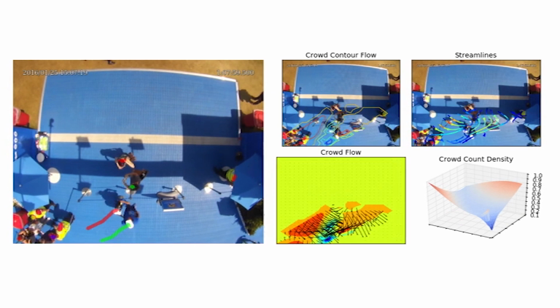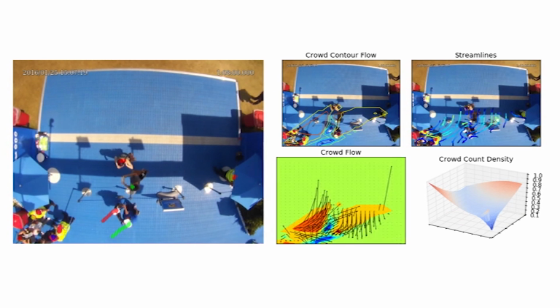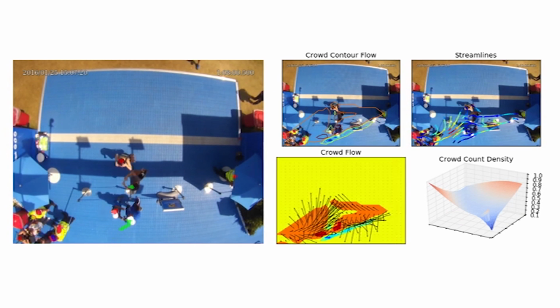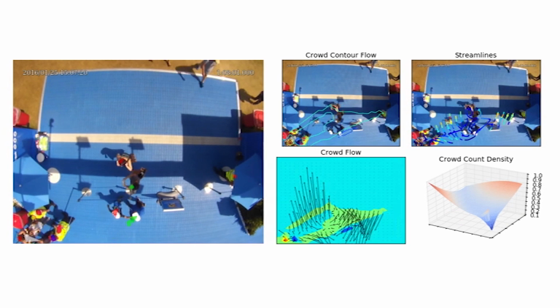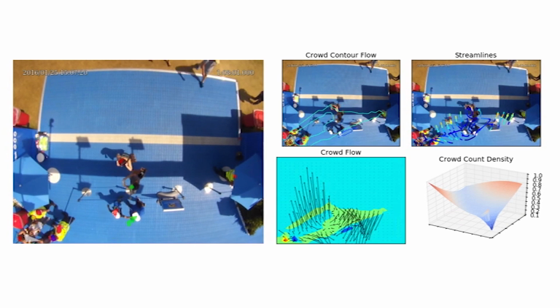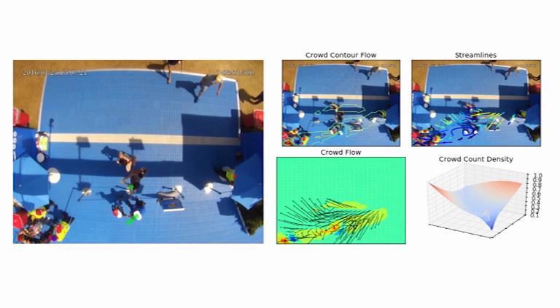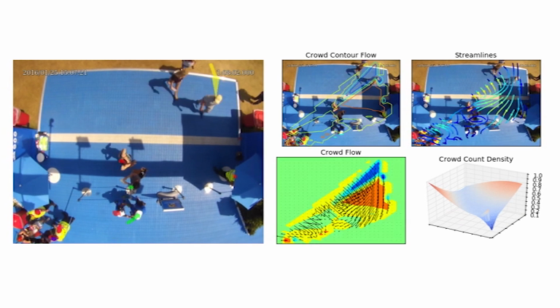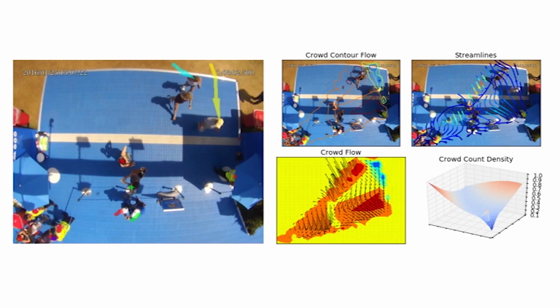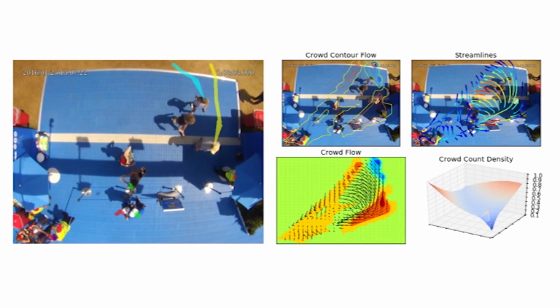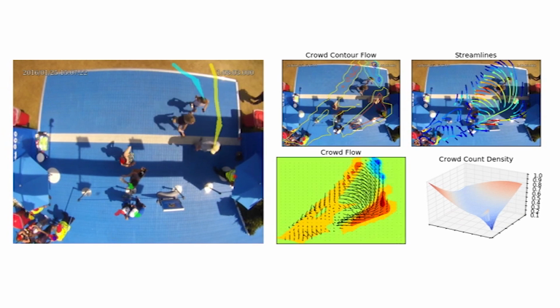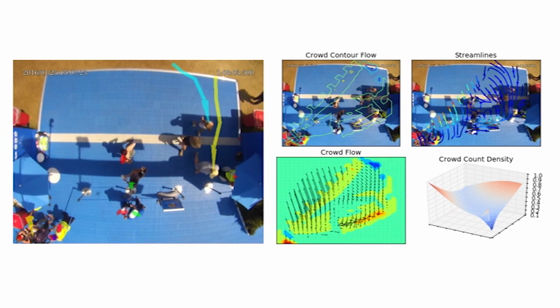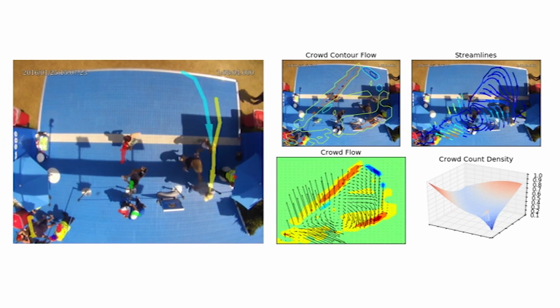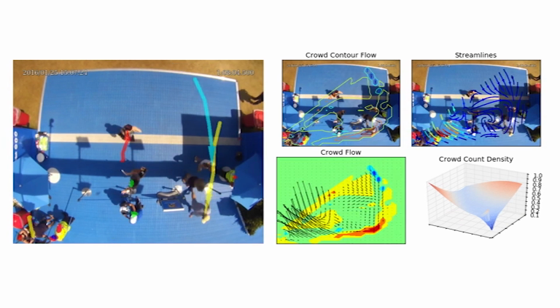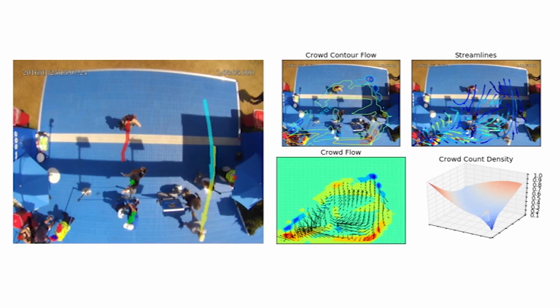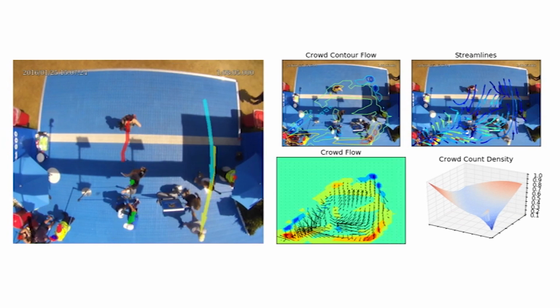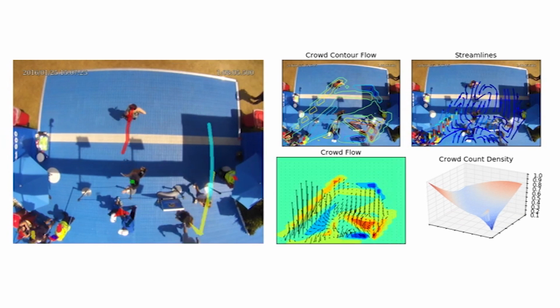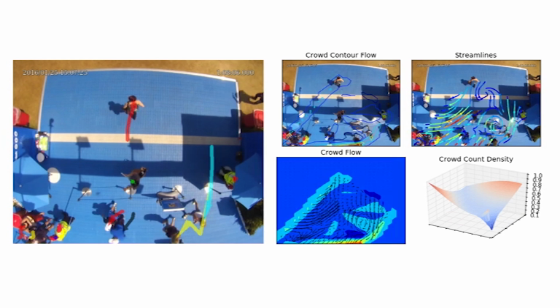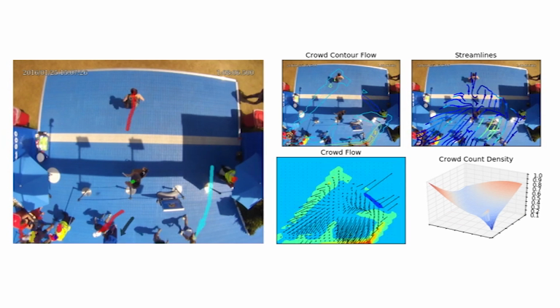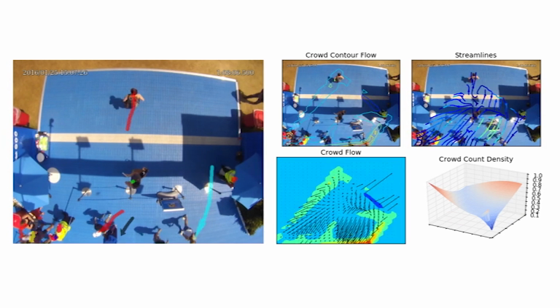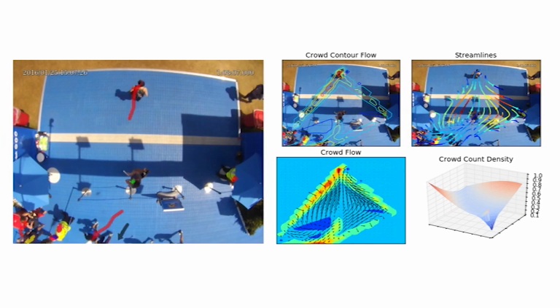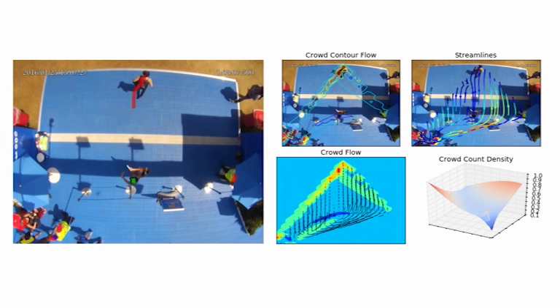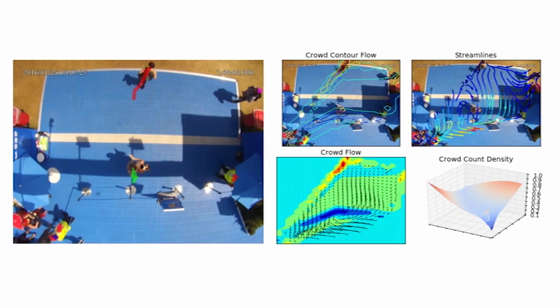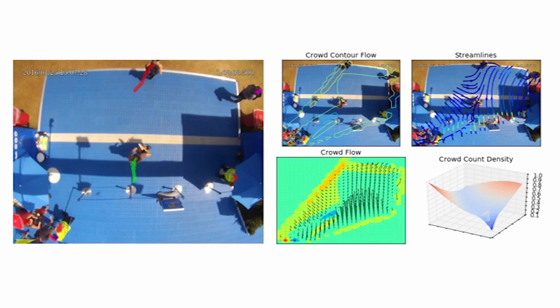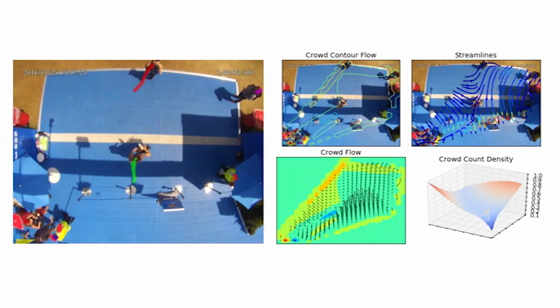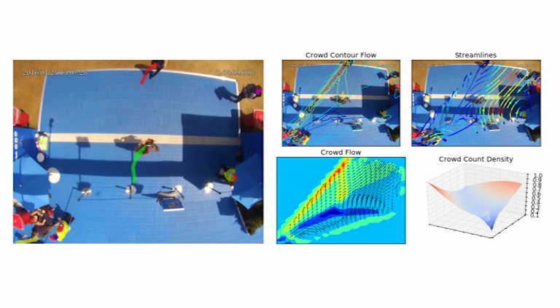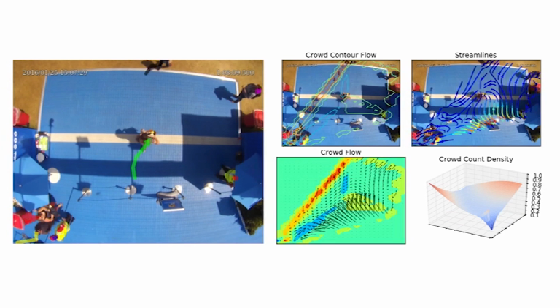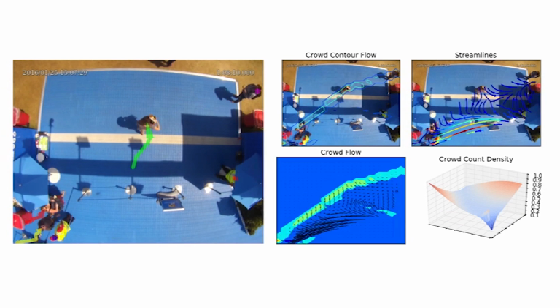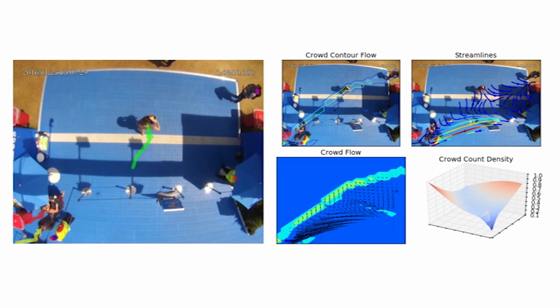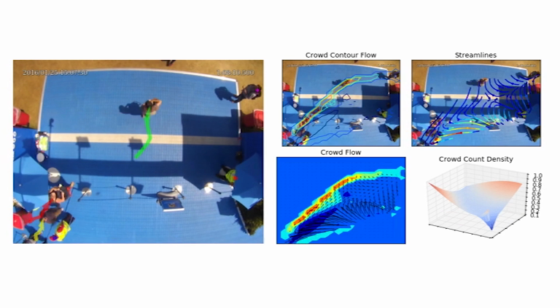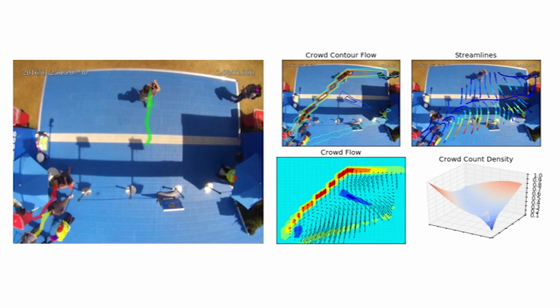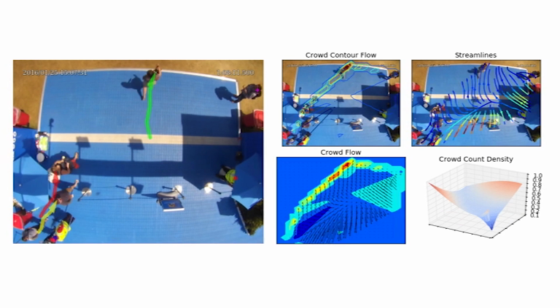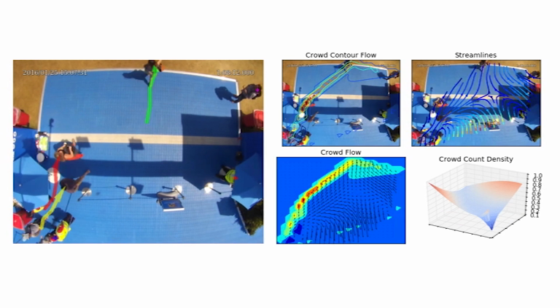We were just processing massive amounts of information. There's just no other way to do it than with high-performance computing with GPUs.